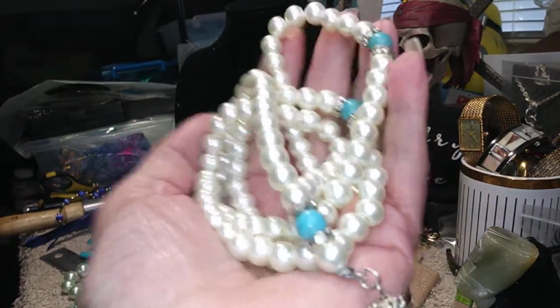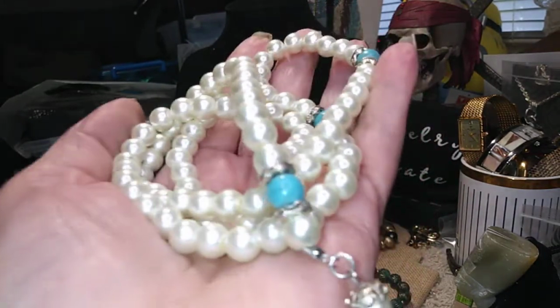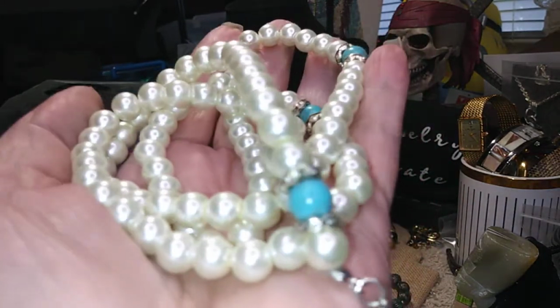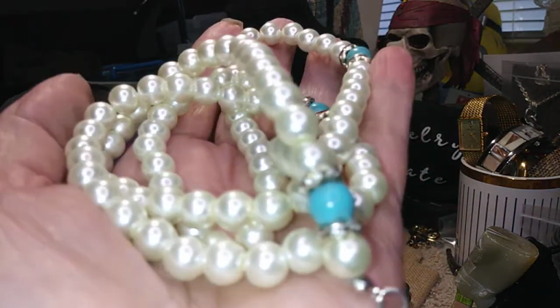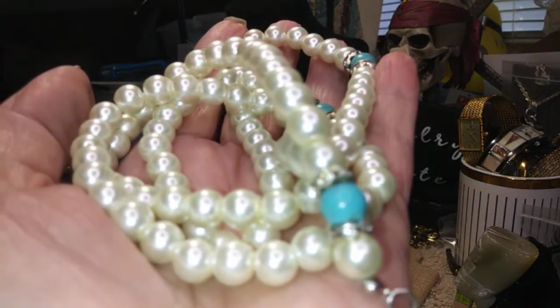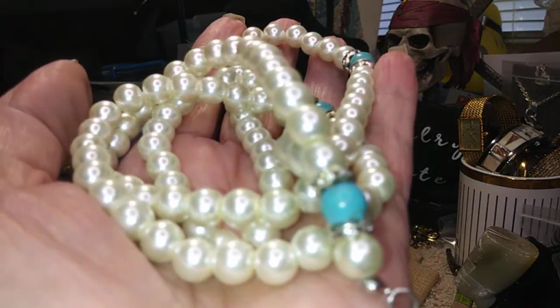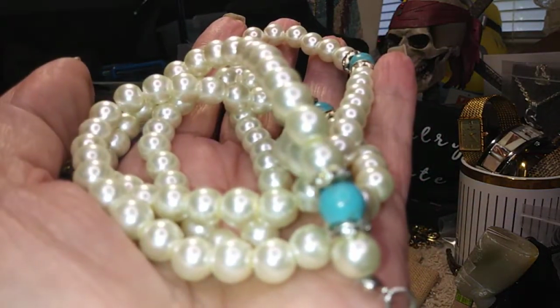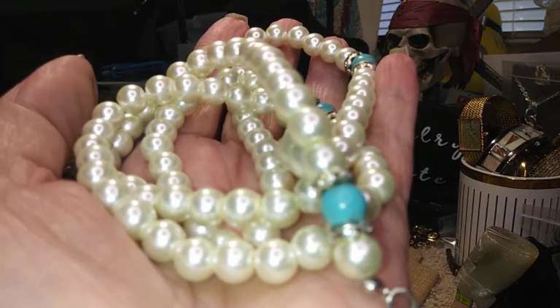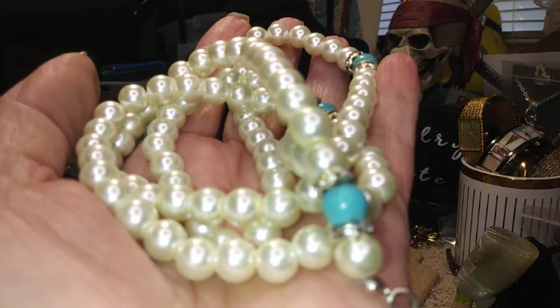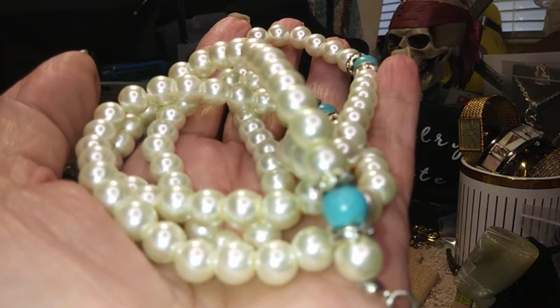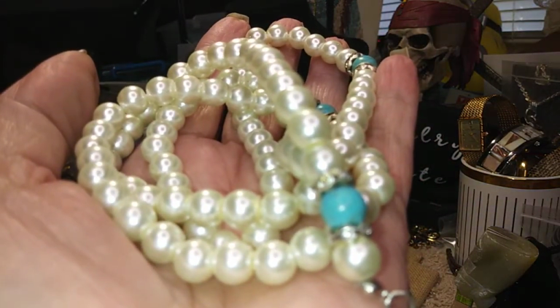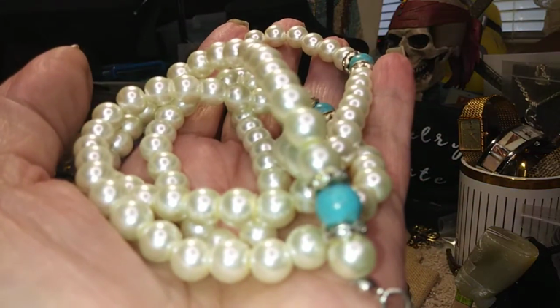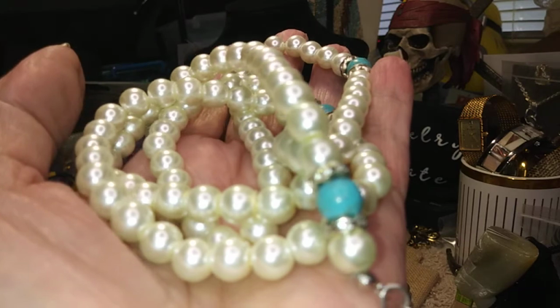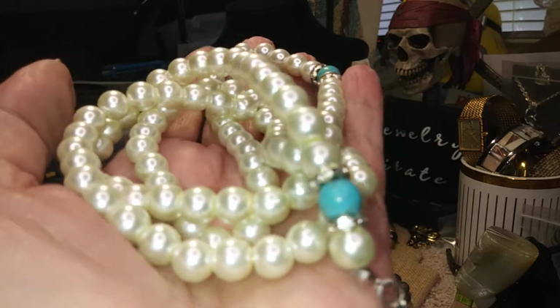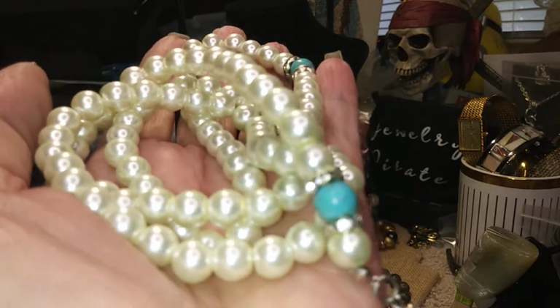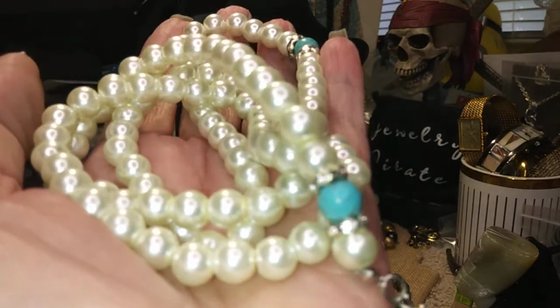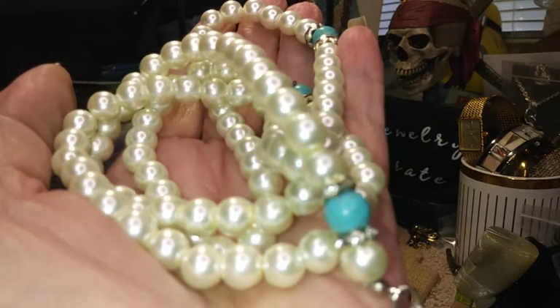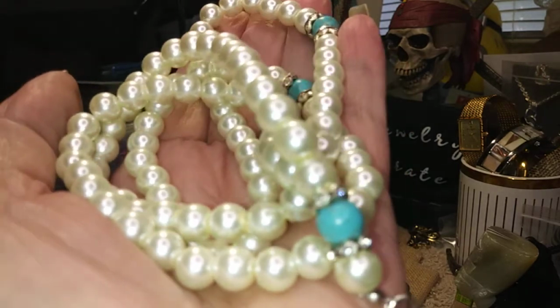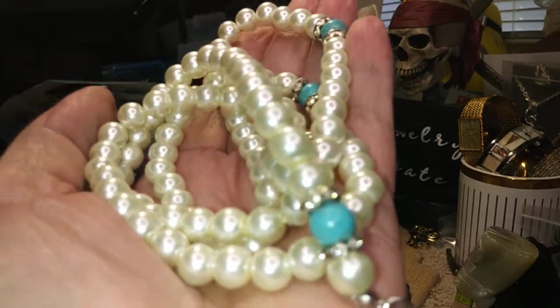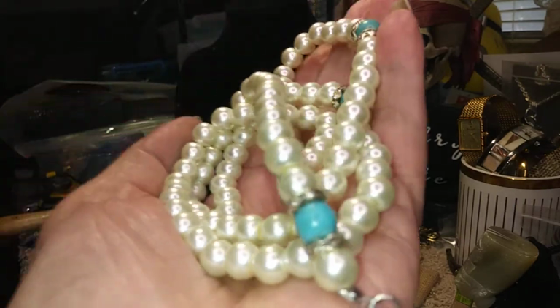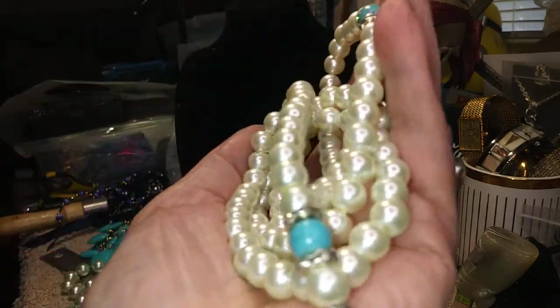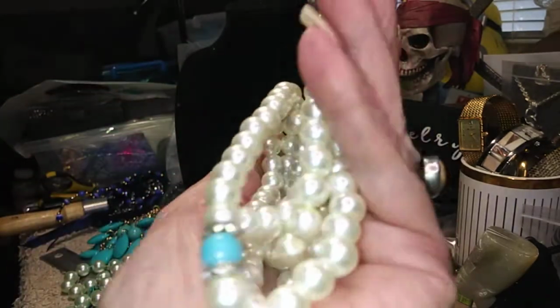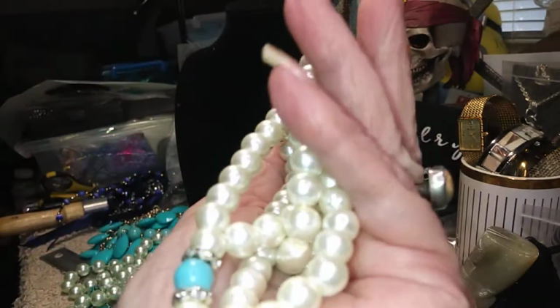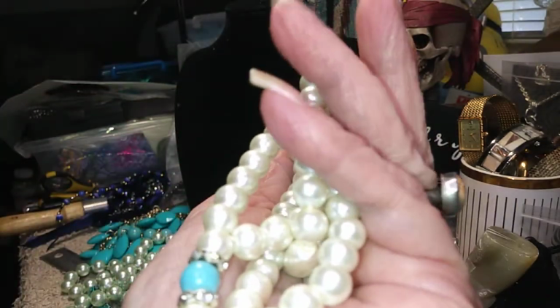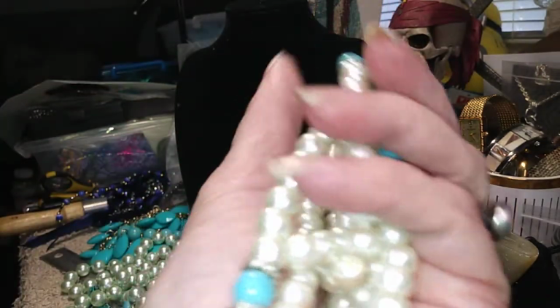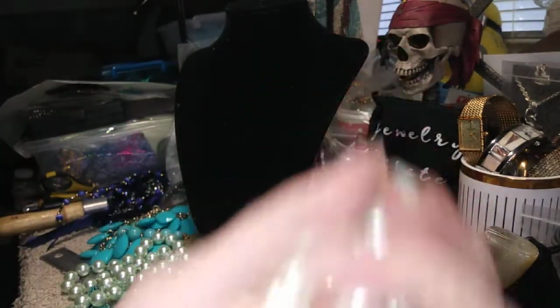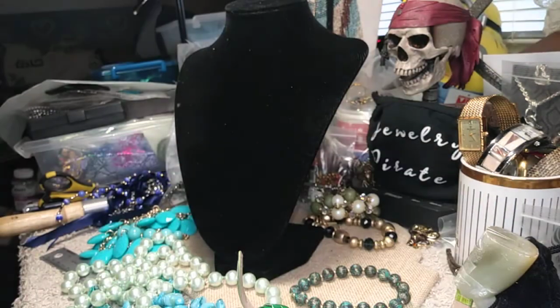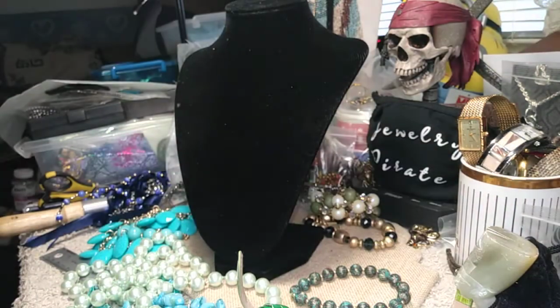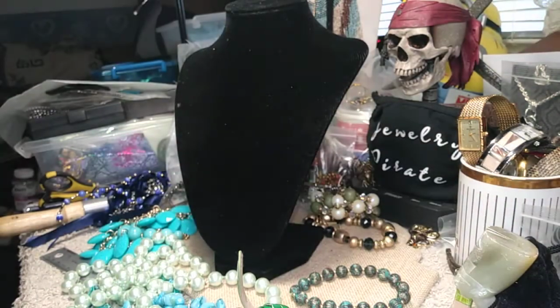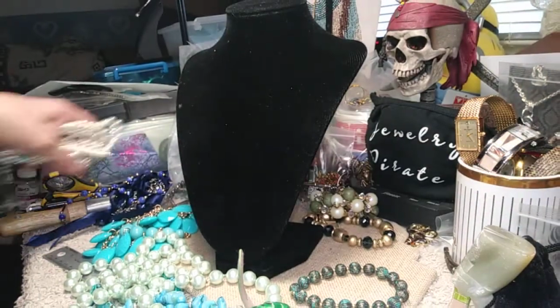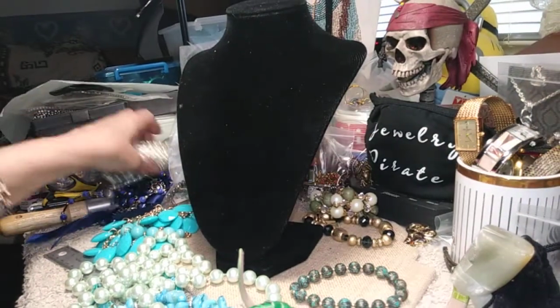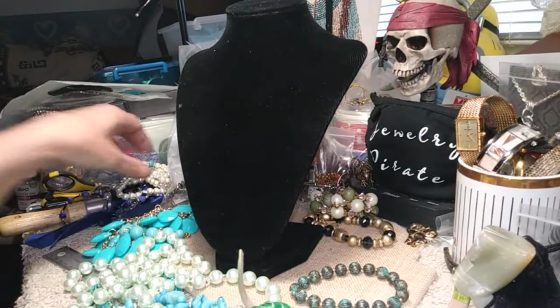The pearls are in beautiful, beautiful, beautiful, shiny condition.